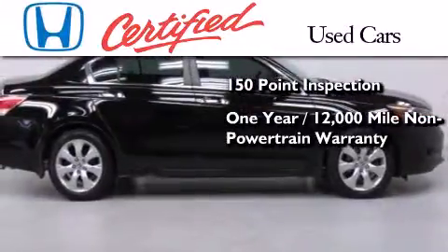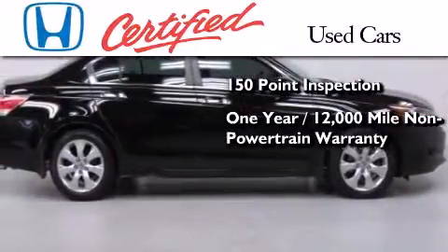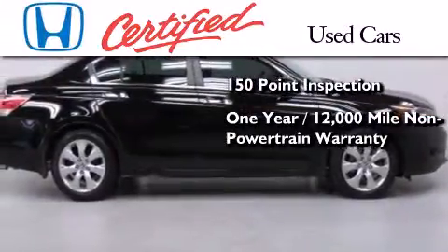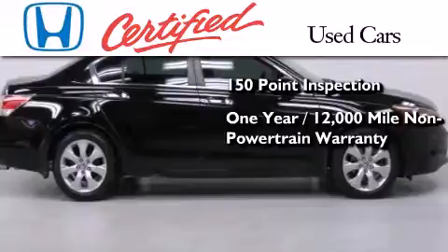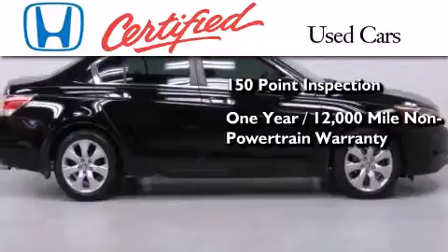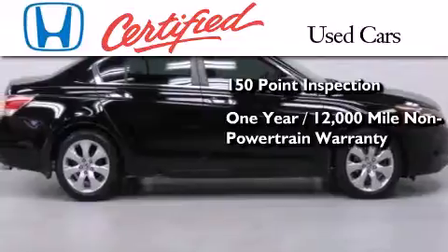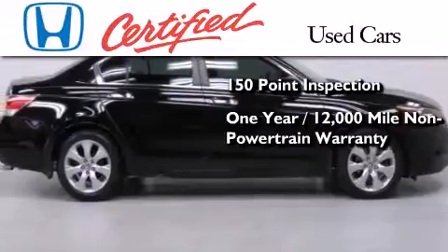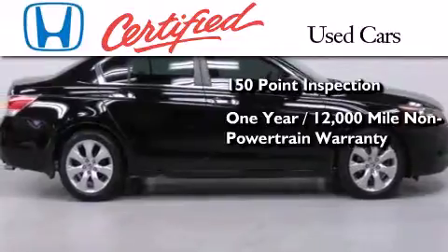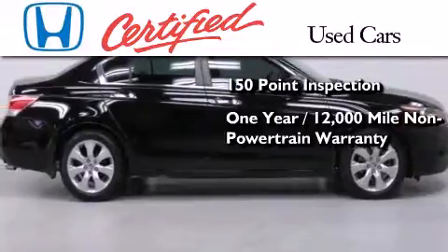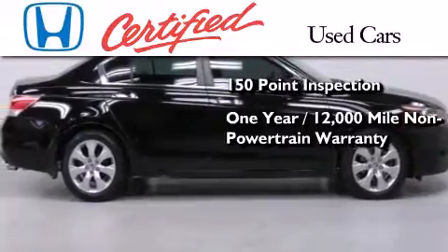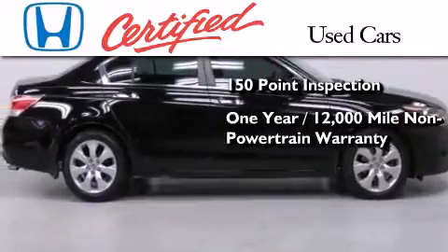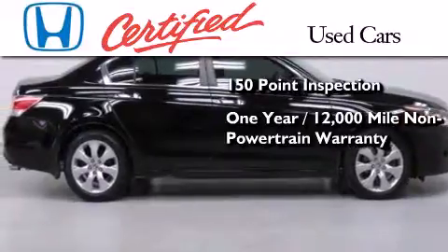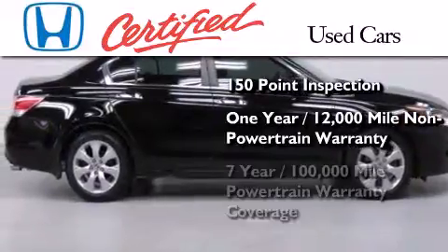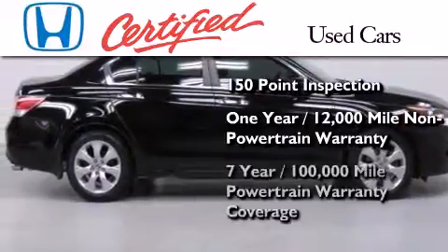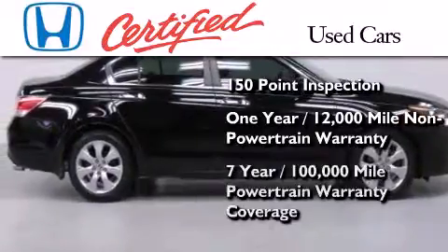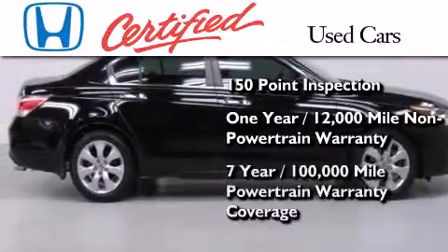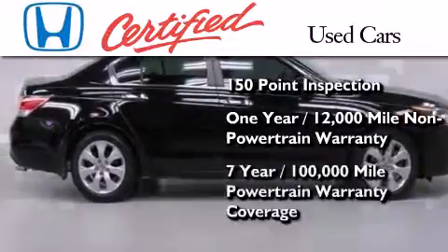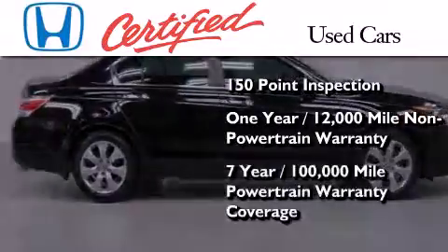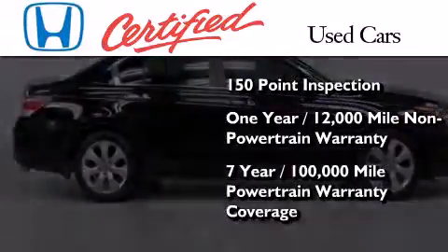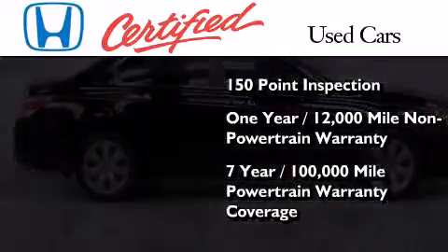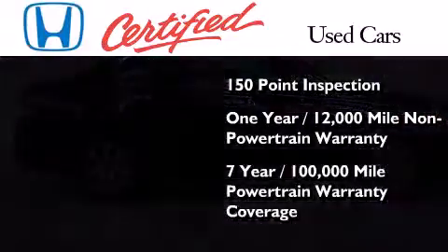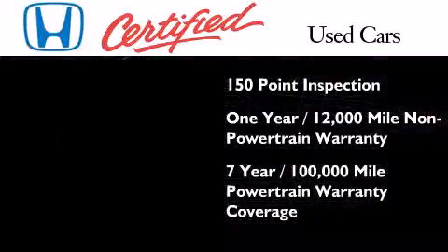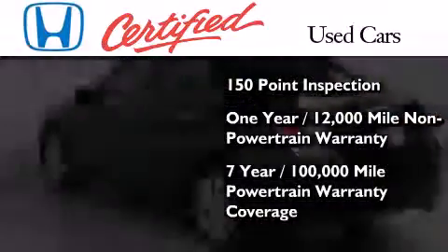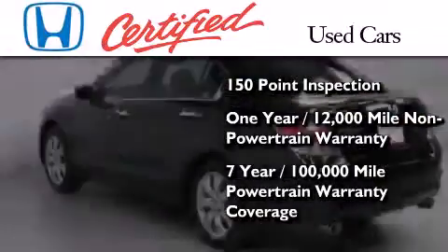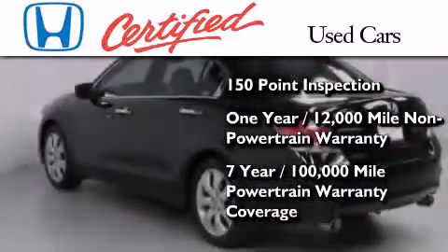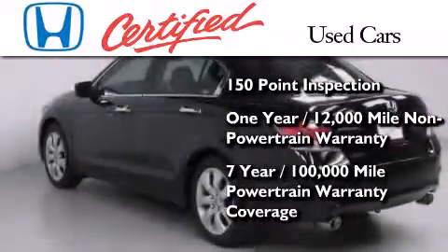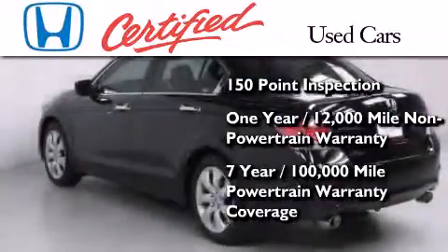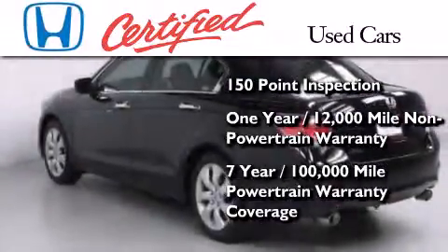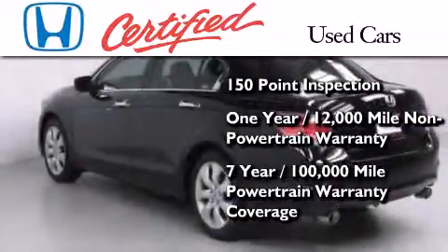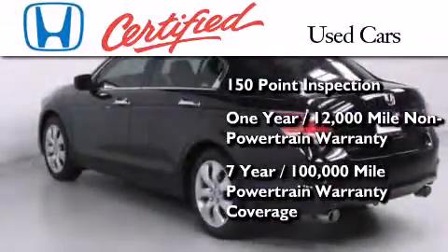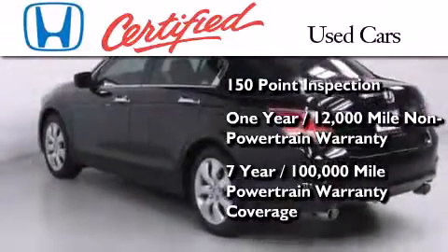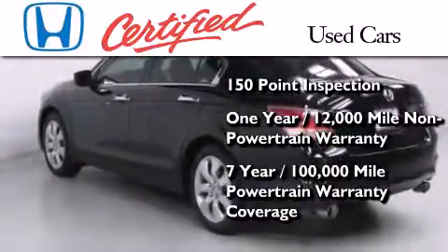And seven years or 100,000 miles of powertrain warranty coverage.